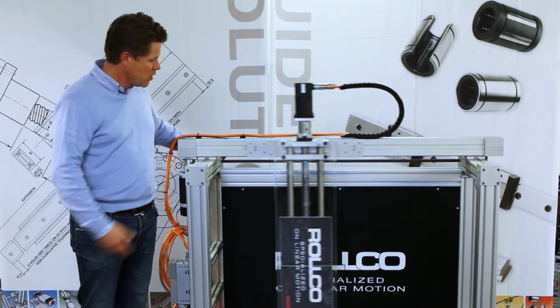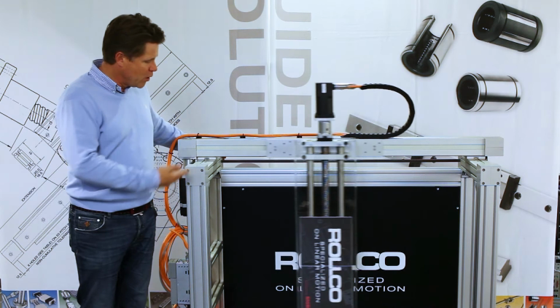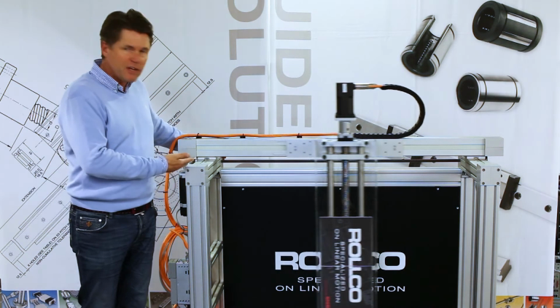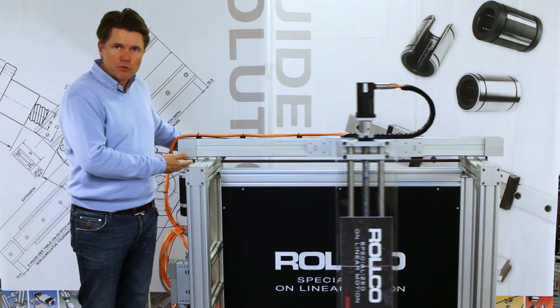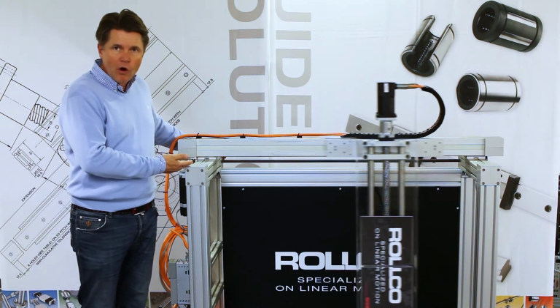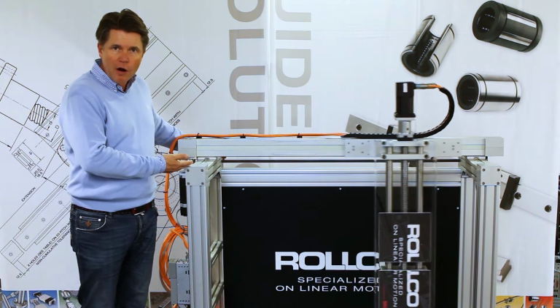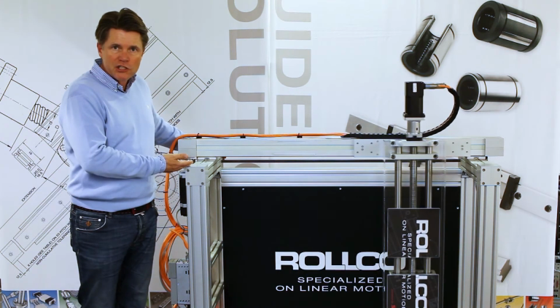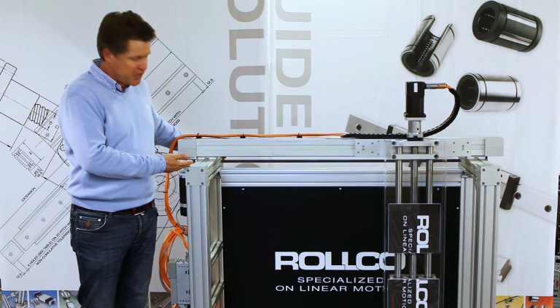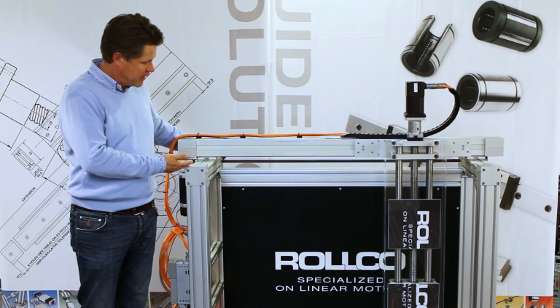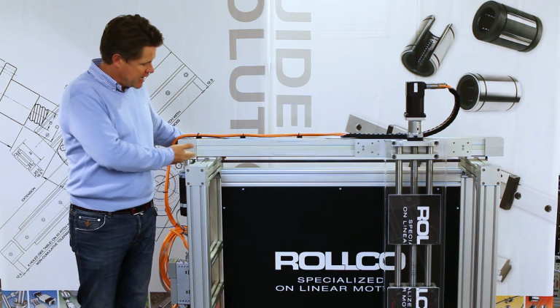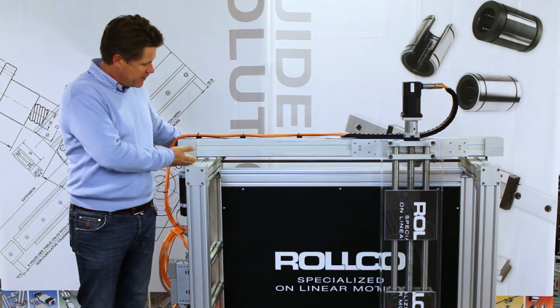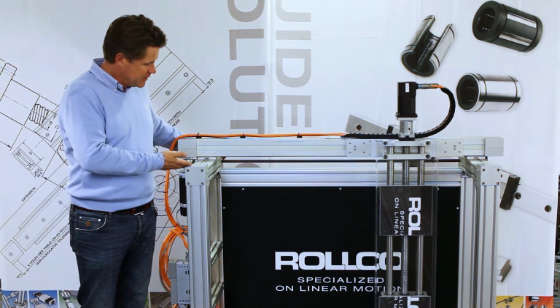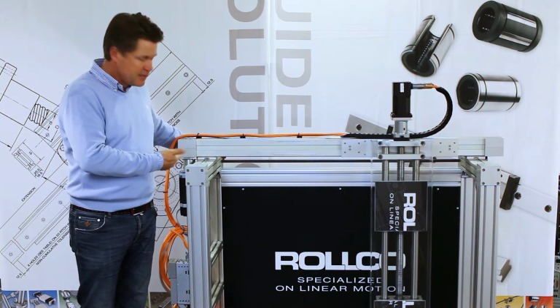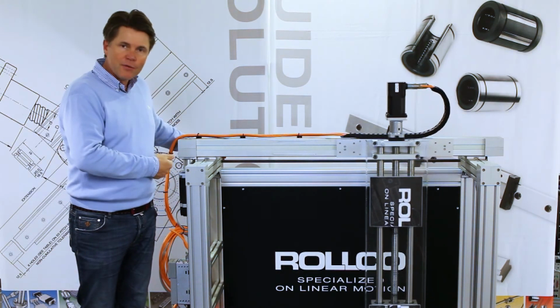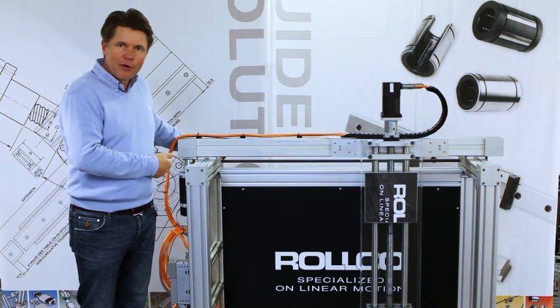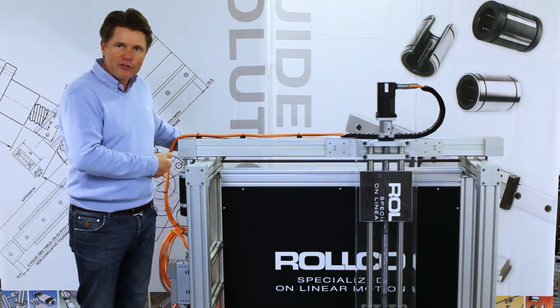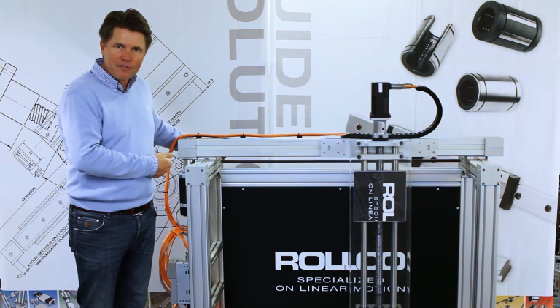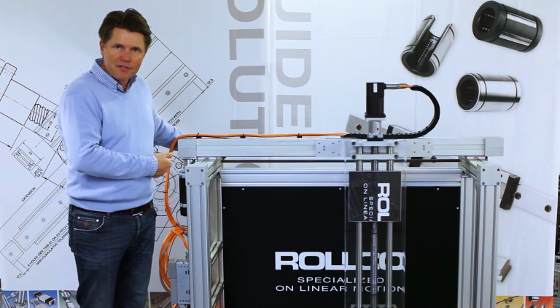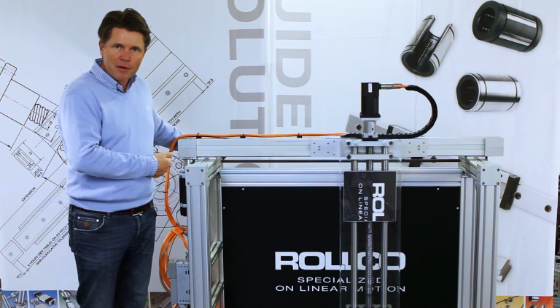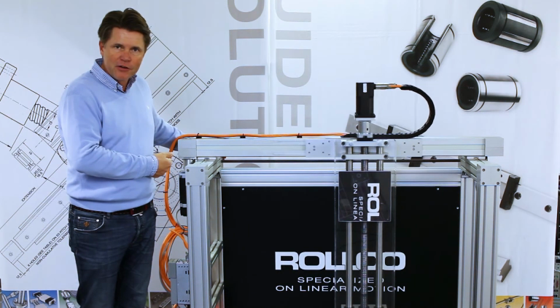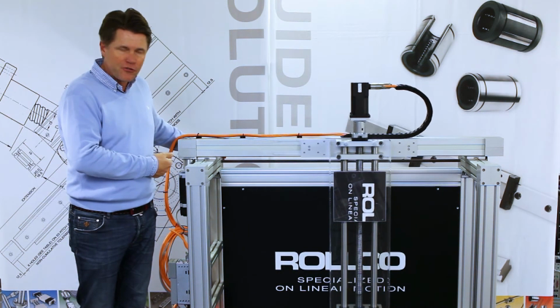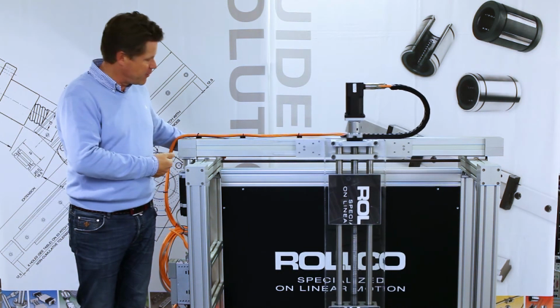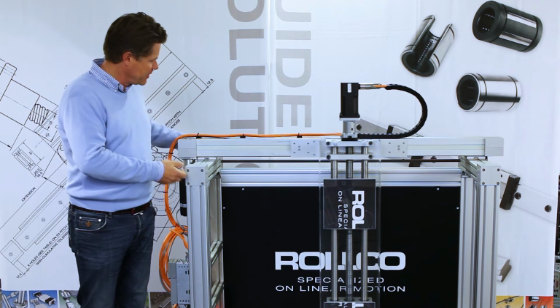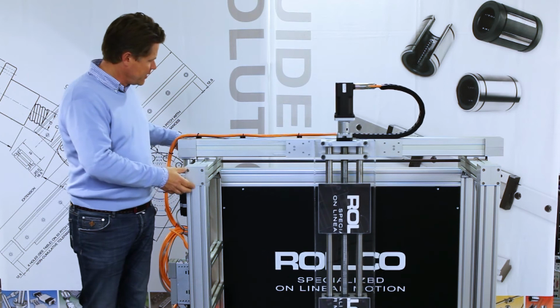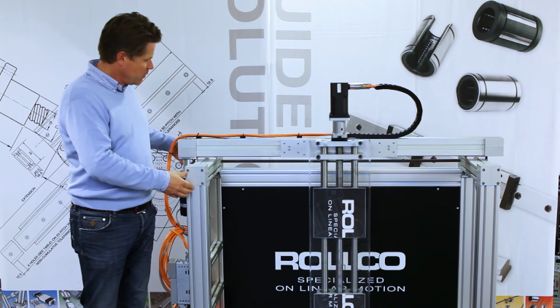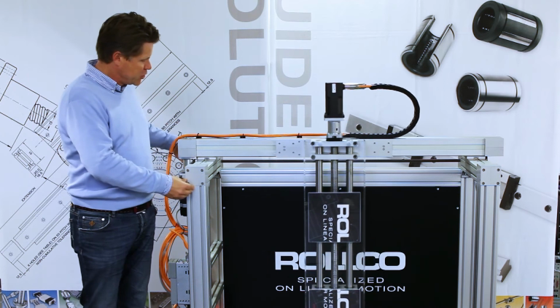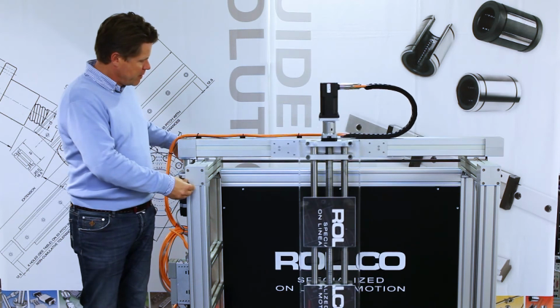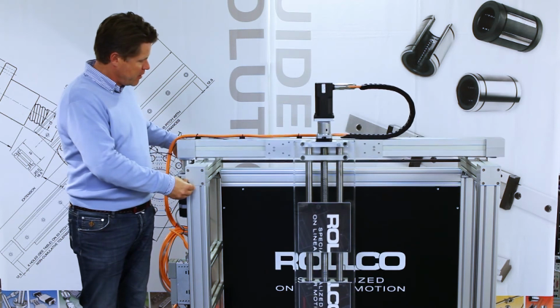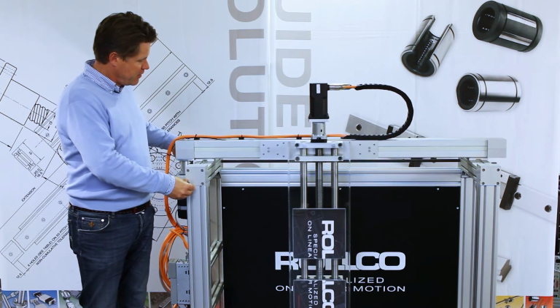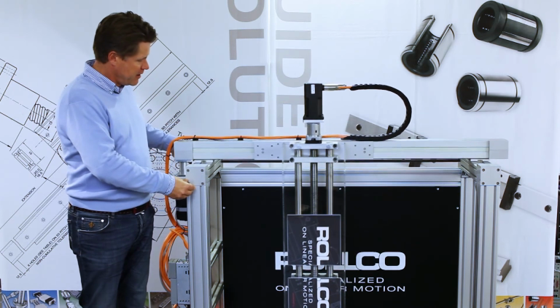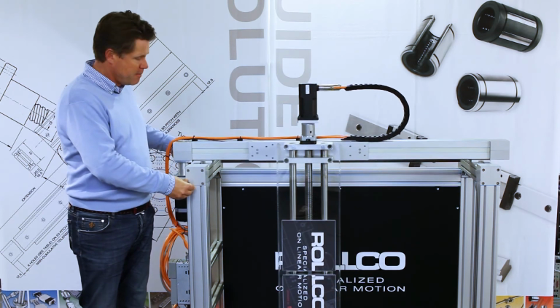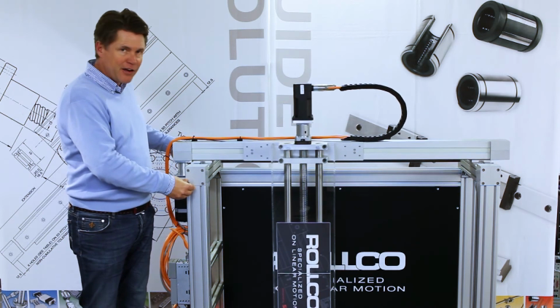We also have small RHL units here with only 250 mm stroke, which could be moved manually.